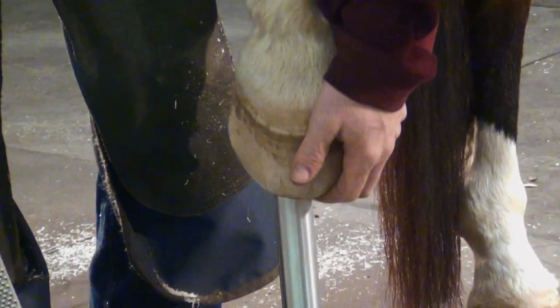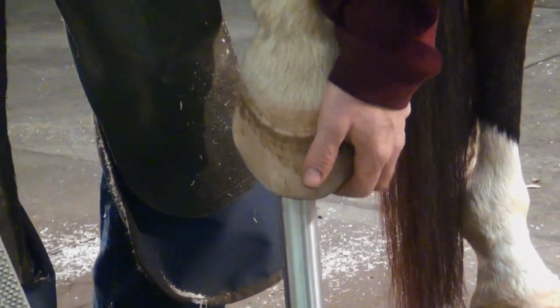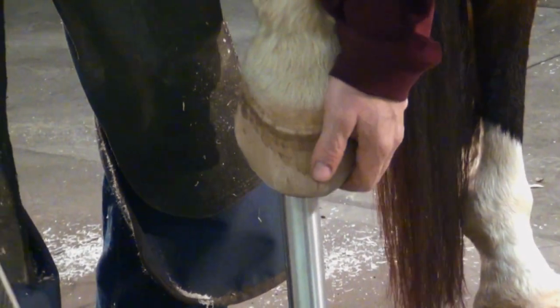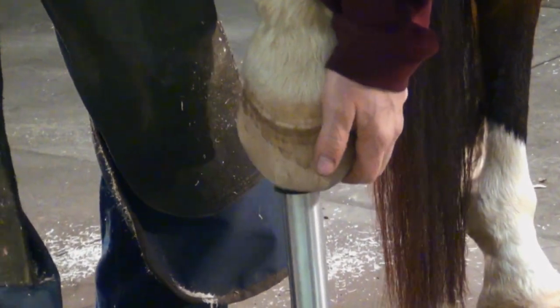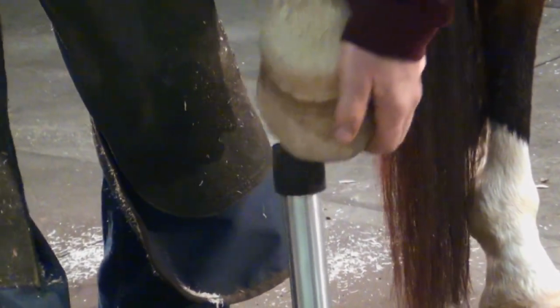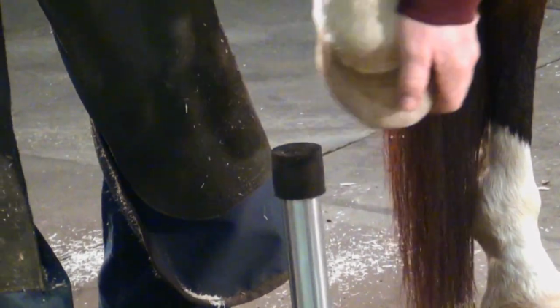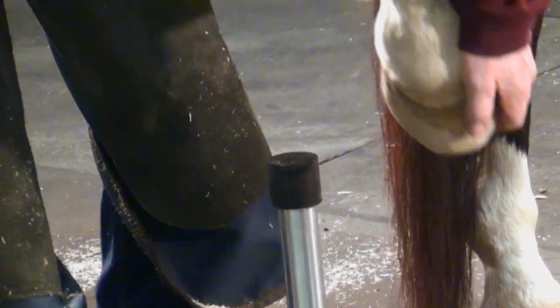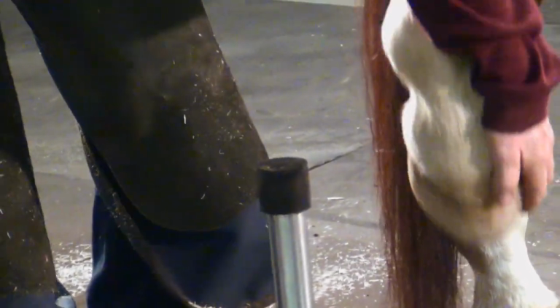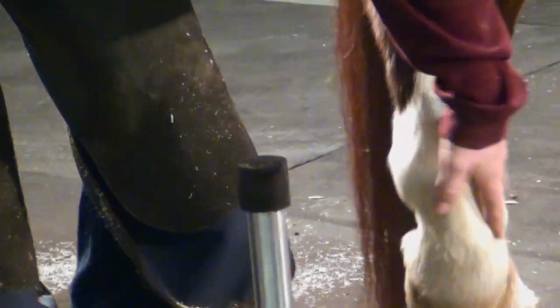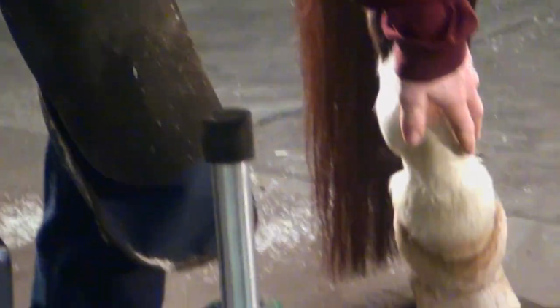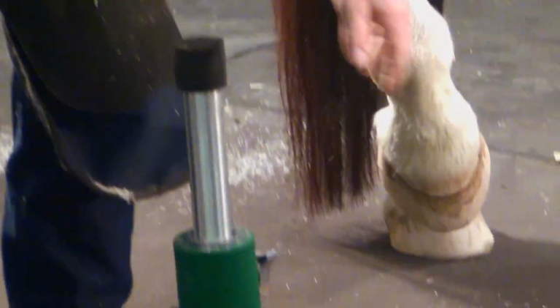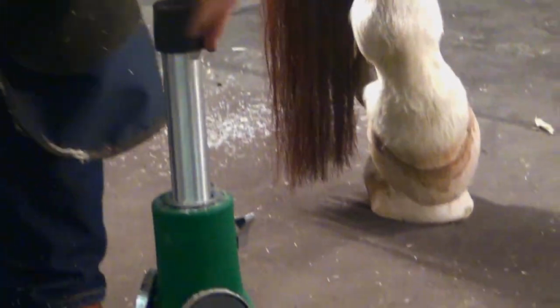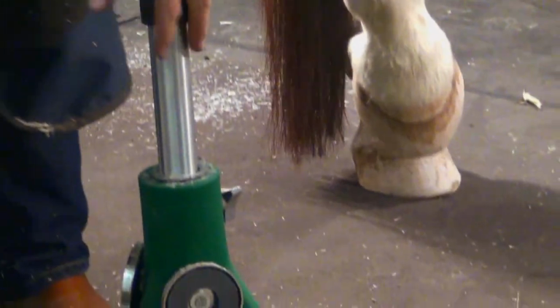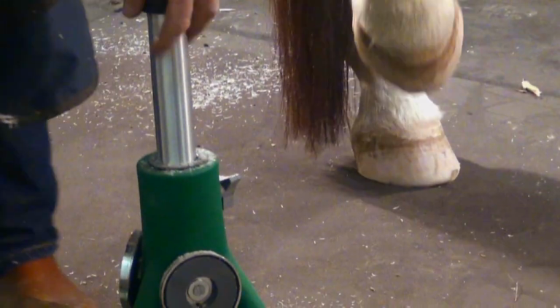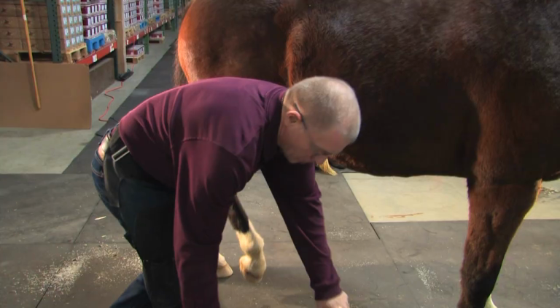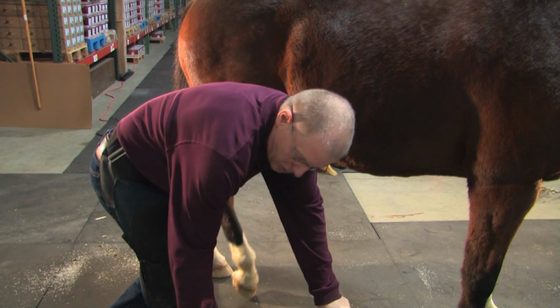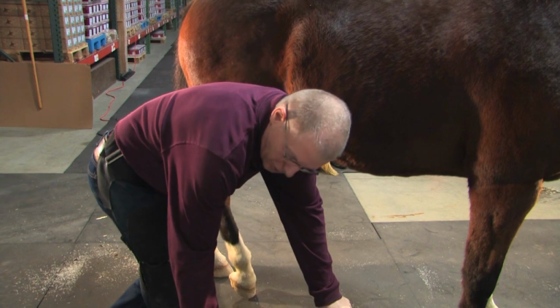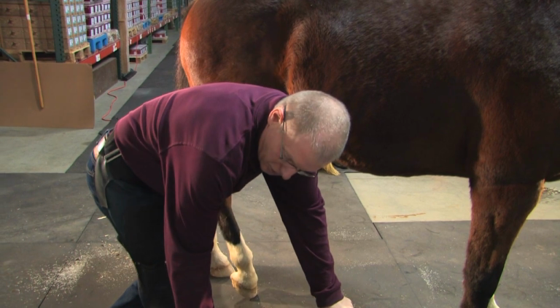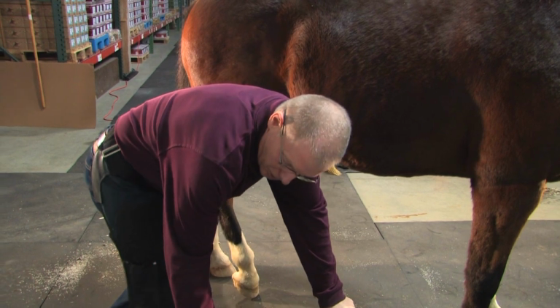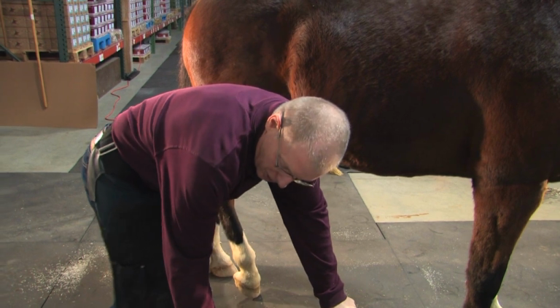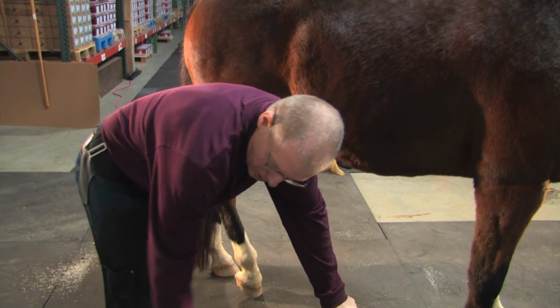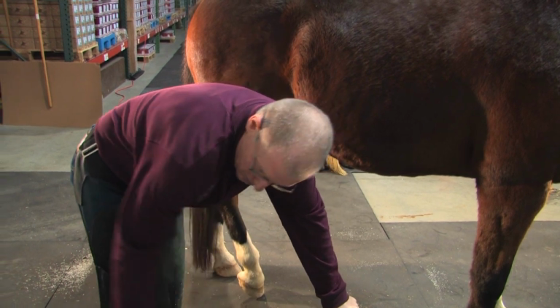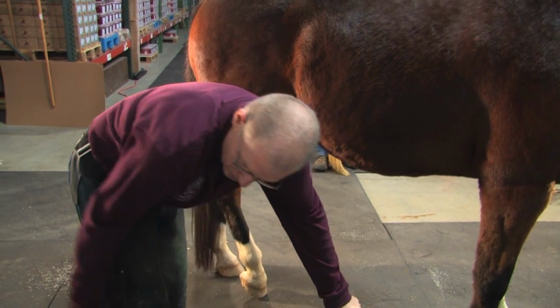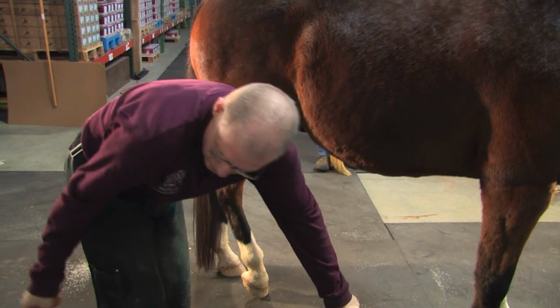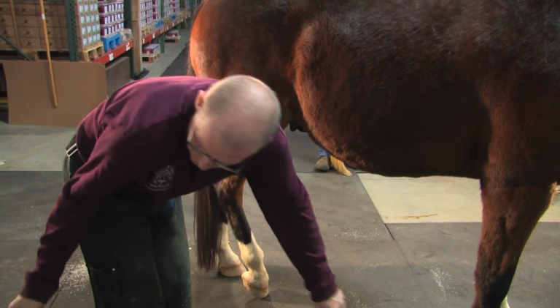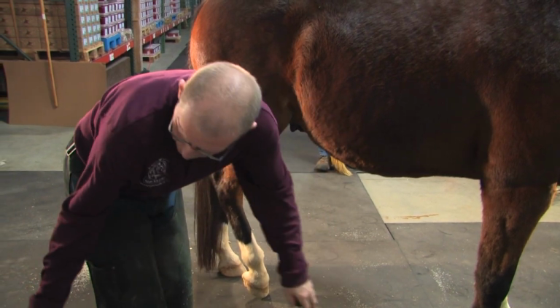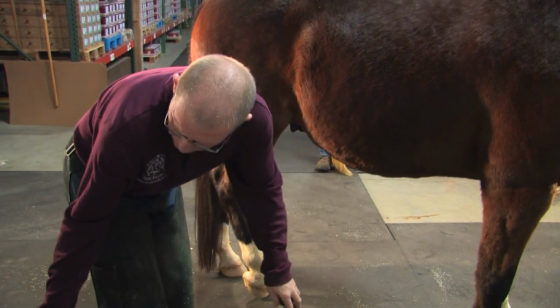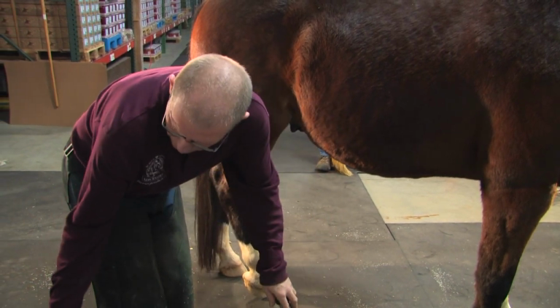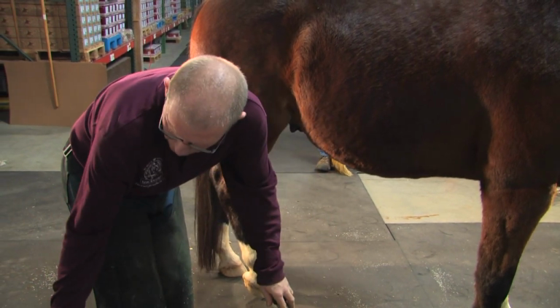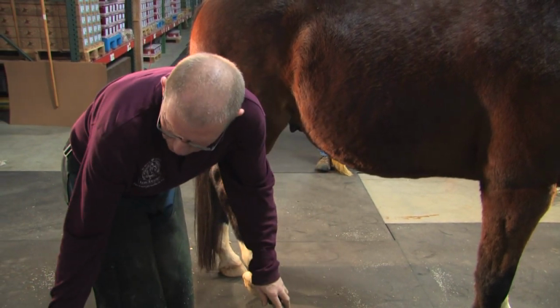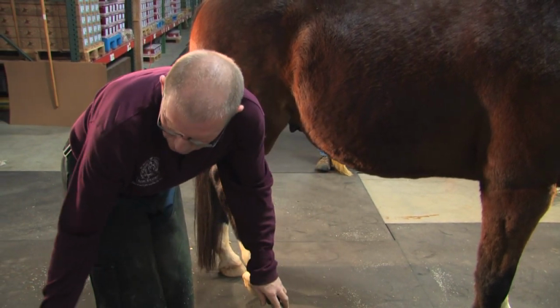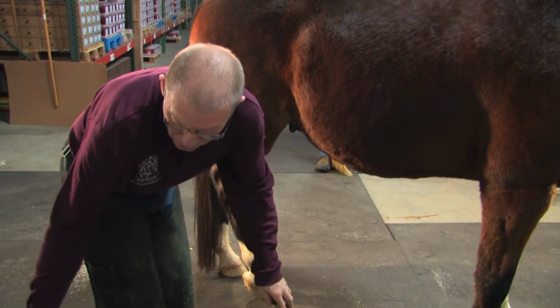We have the hoof trimmed, and we'll go and work the shoes to shape them to the horse's hoof.